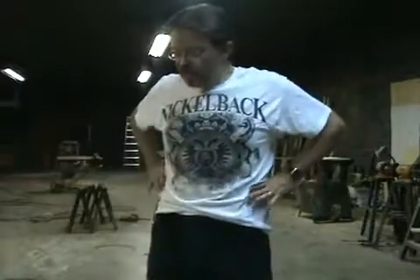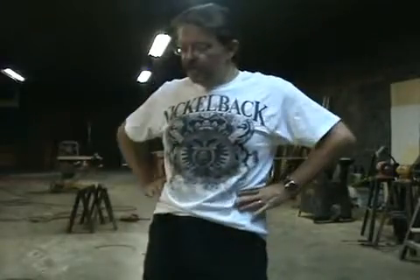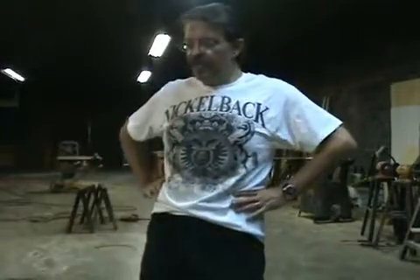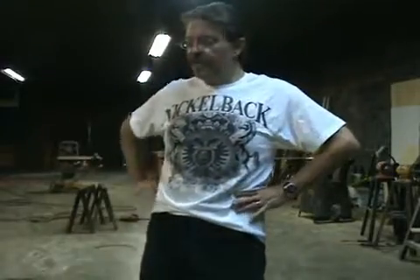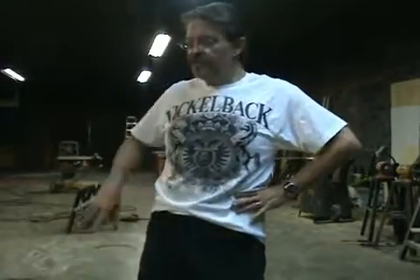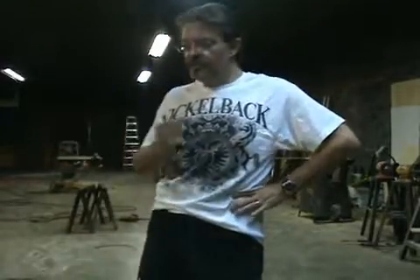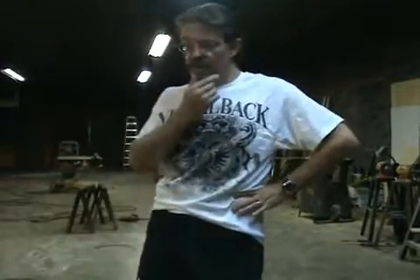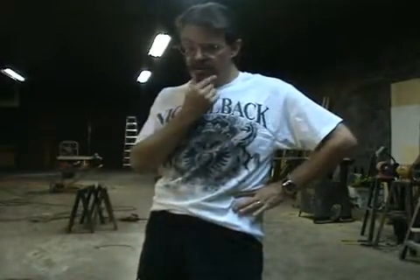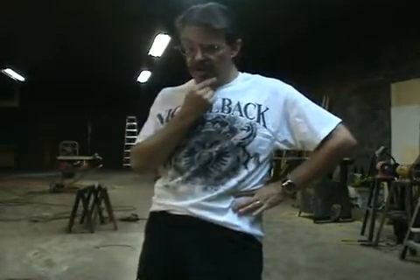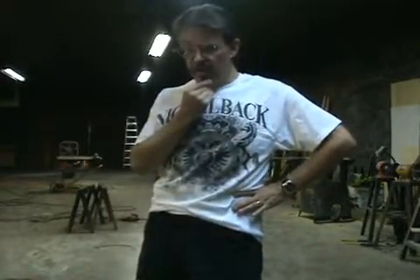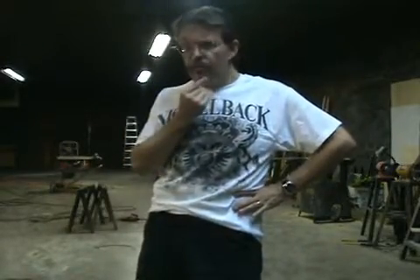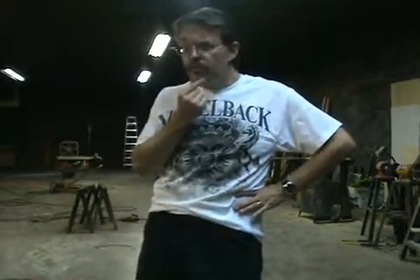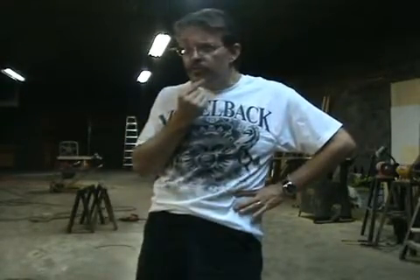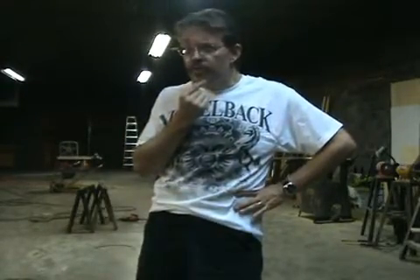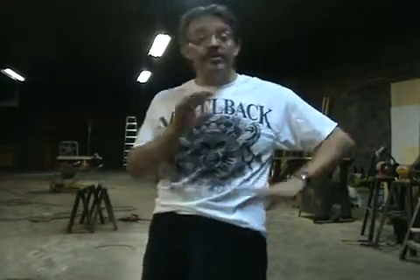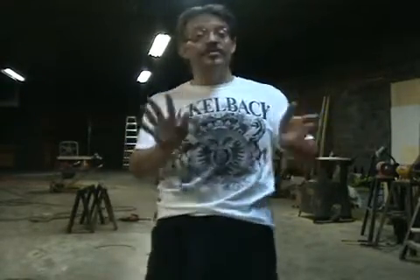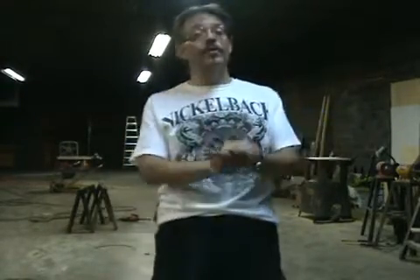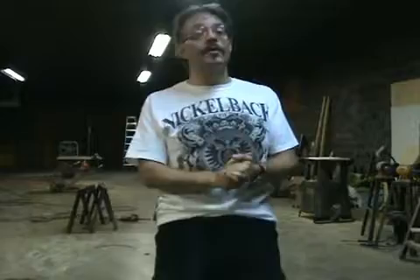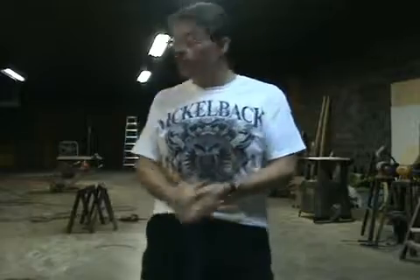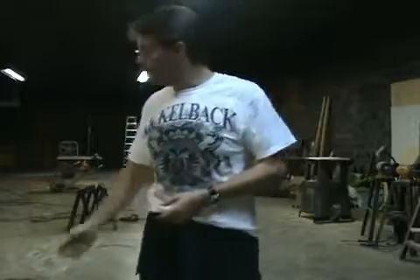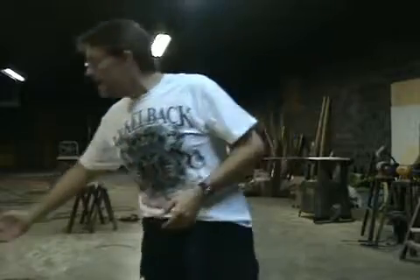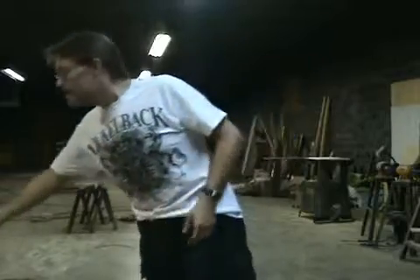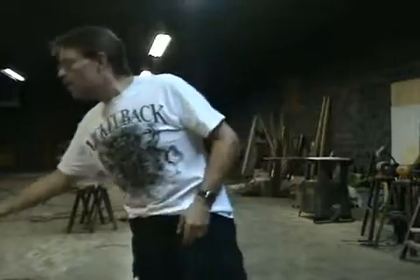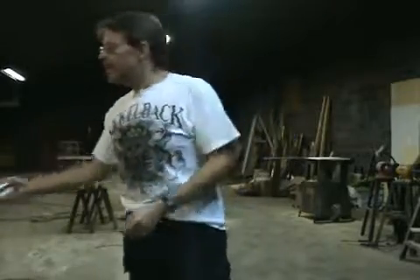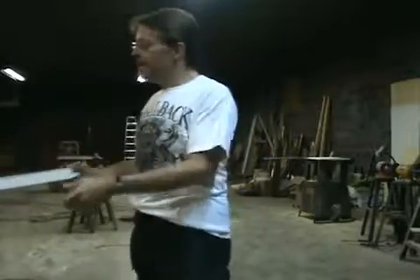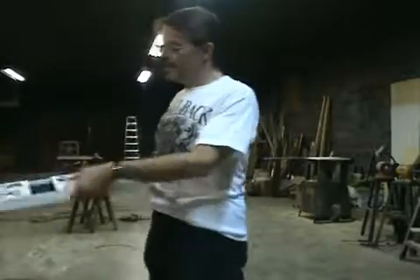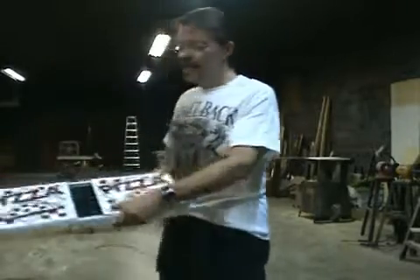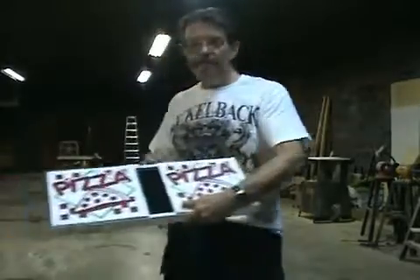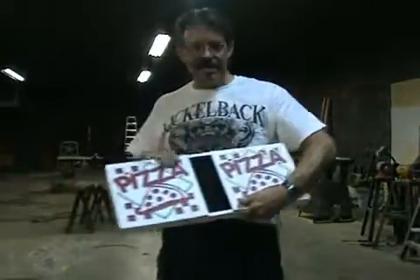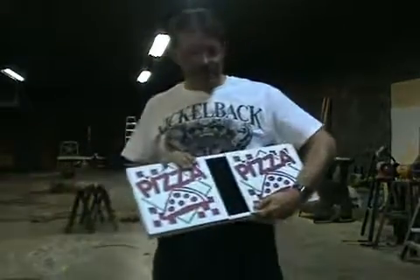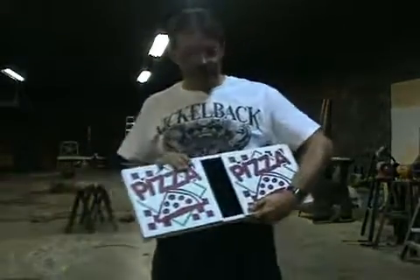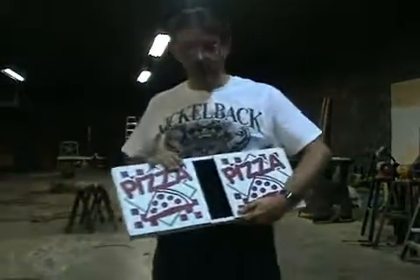Then we started thinking, is there some way this trick could be improved? And this is what we've come up with: the Smoky Mountain Magic Magic Pizza Oven.